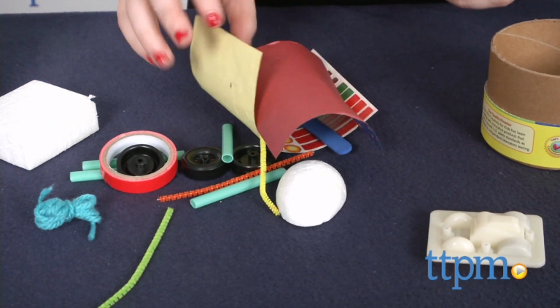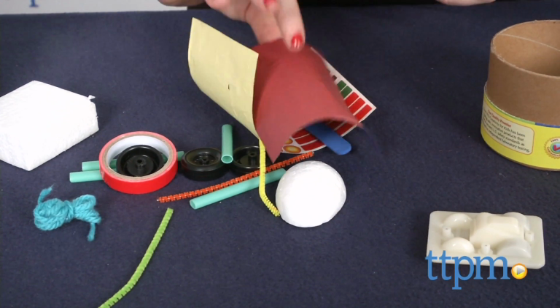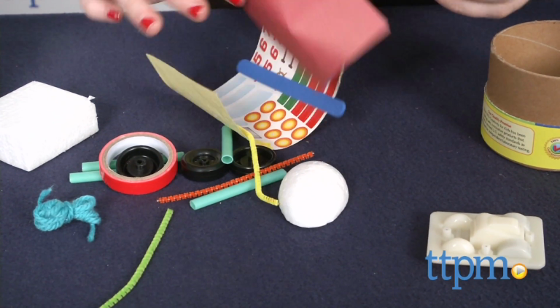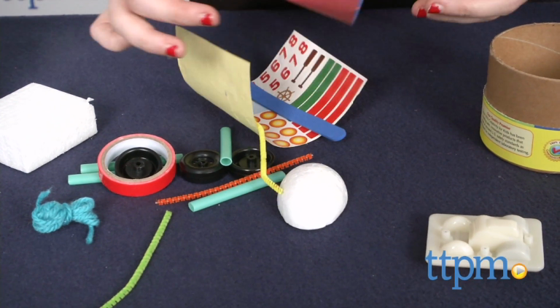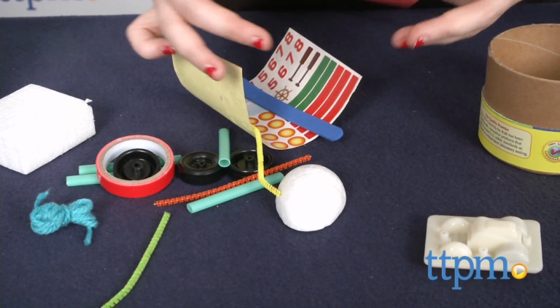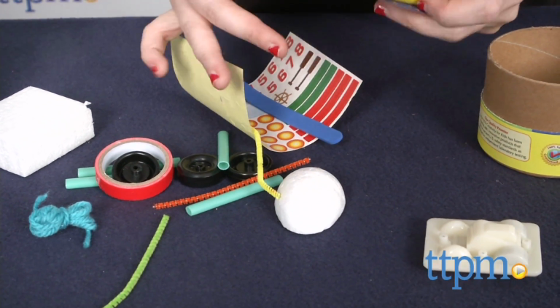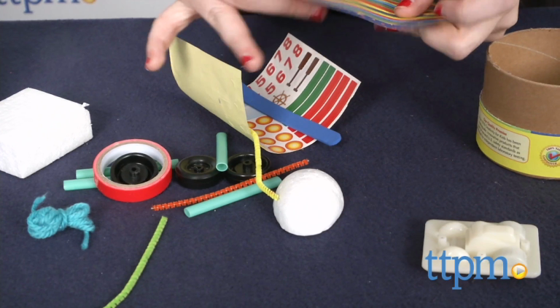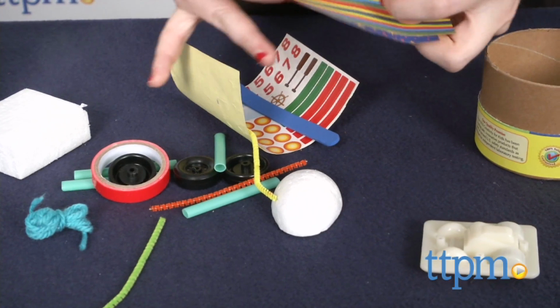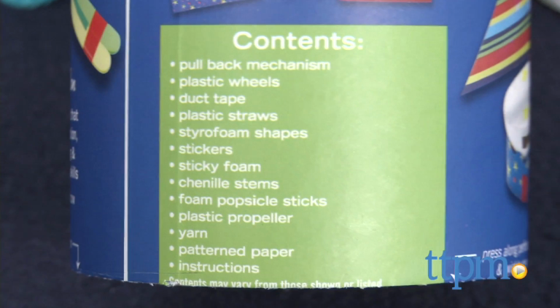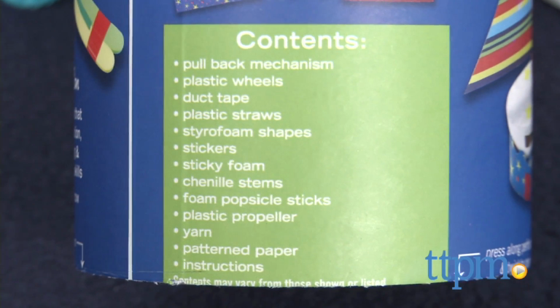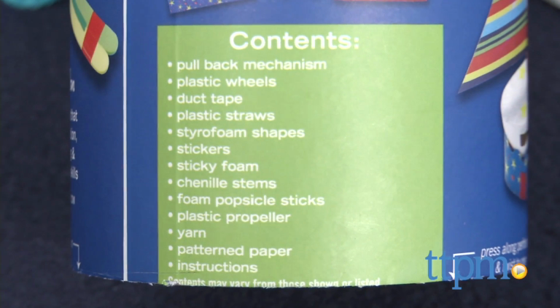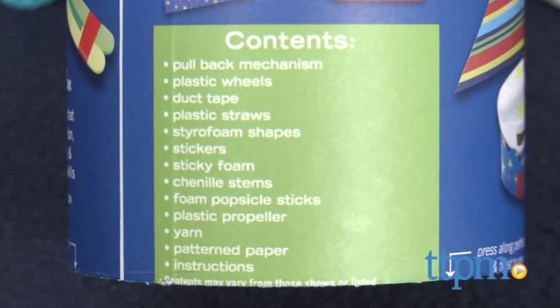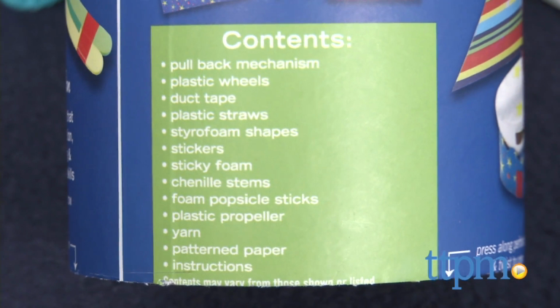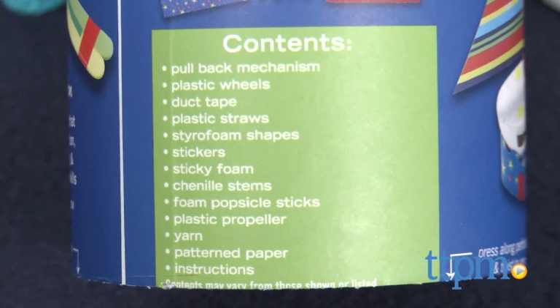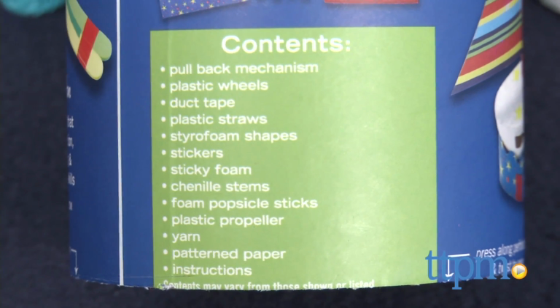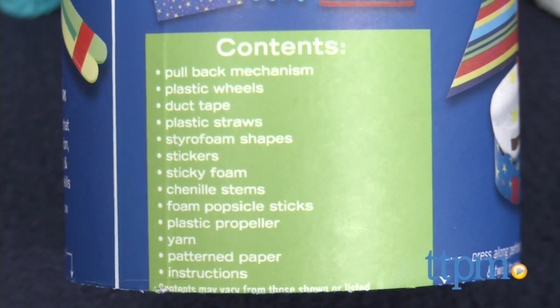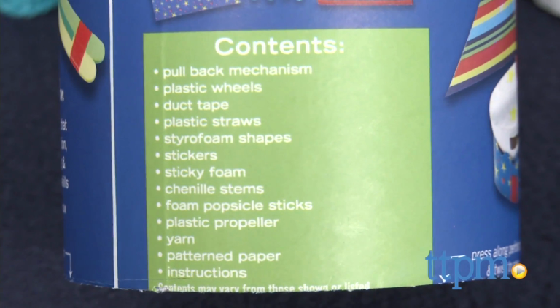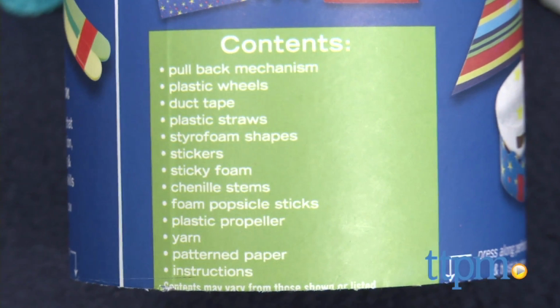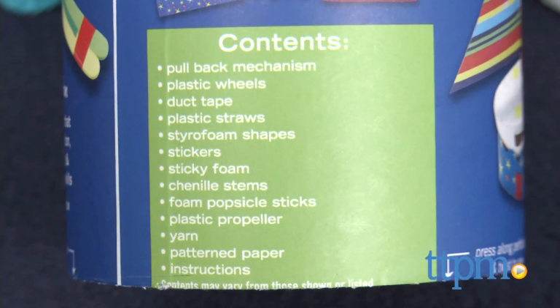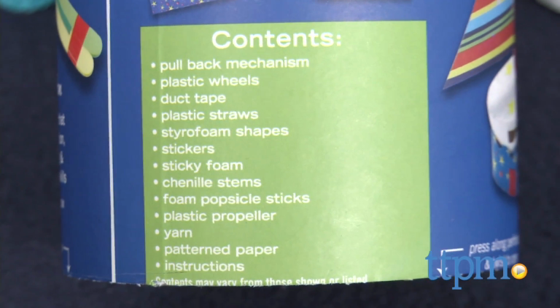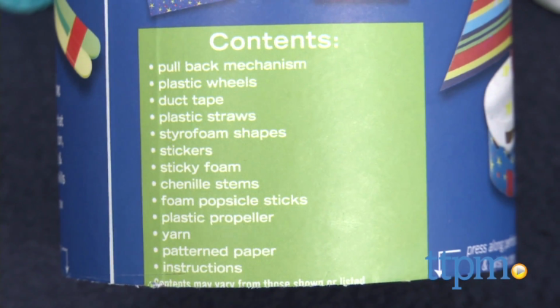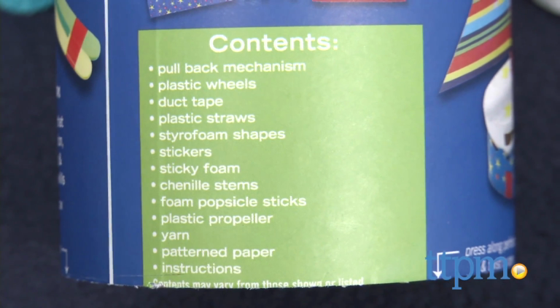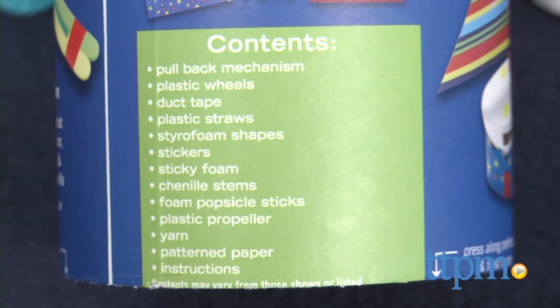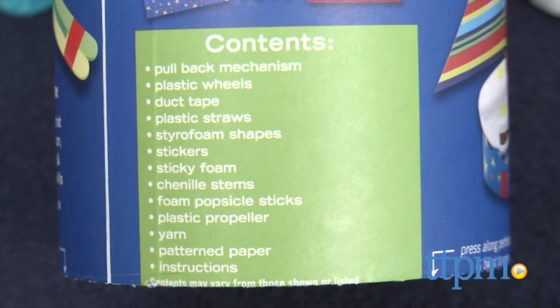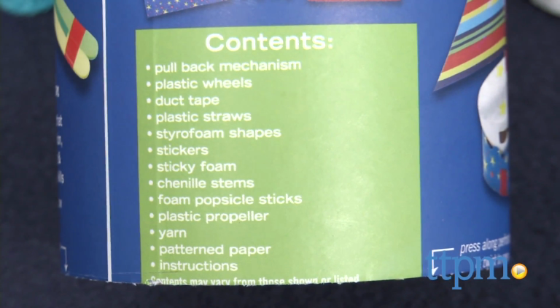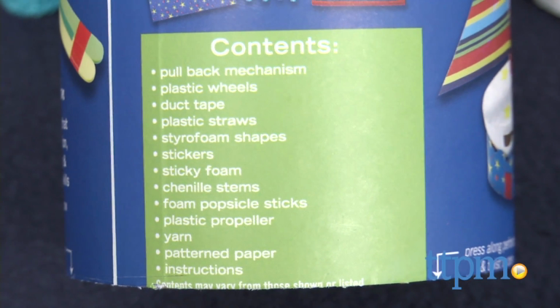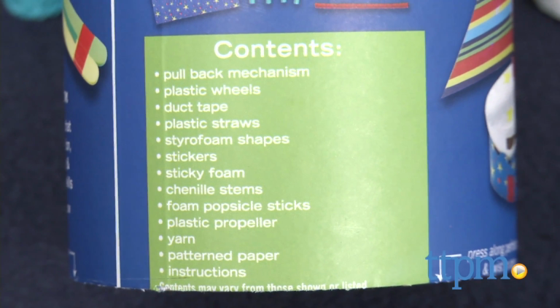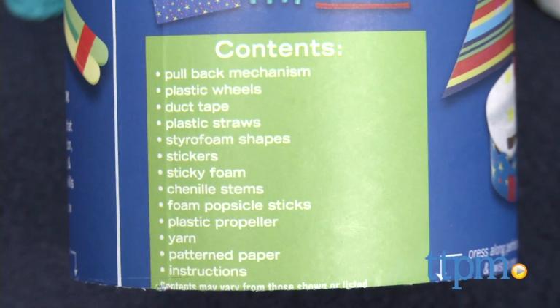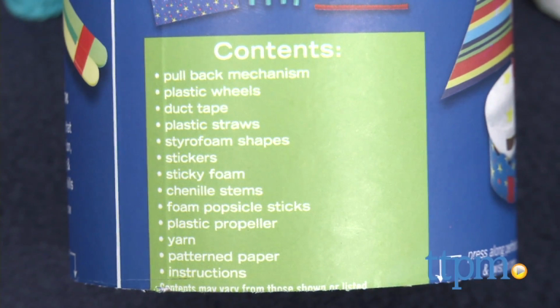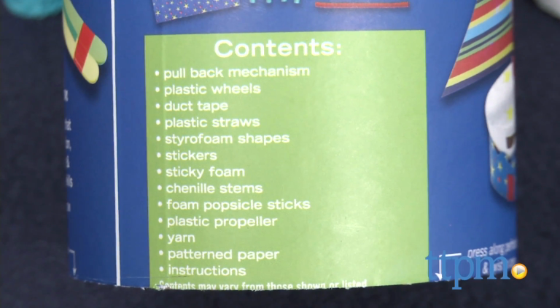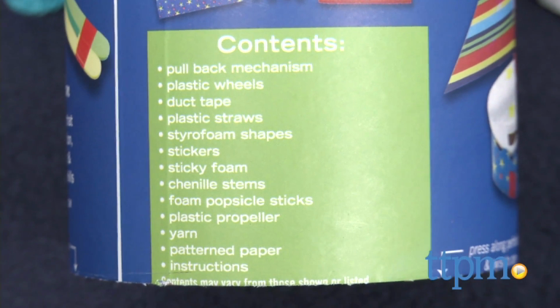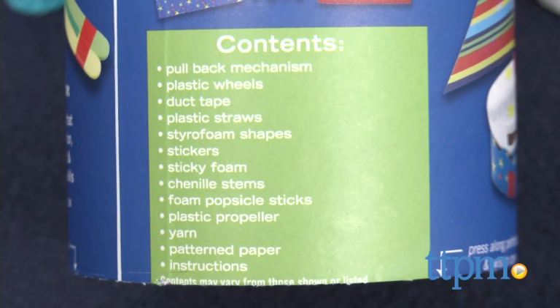The kit comes with a pullback mechanism, wheels, duct tape, straw, styrofoam shapes, and more.